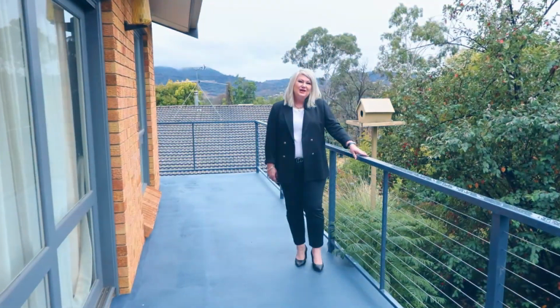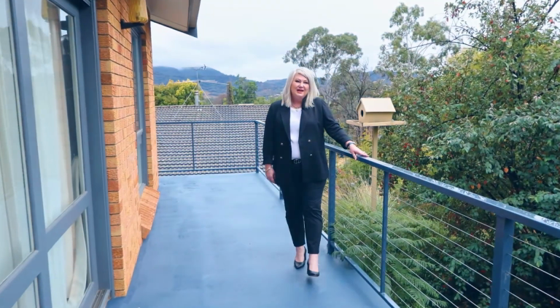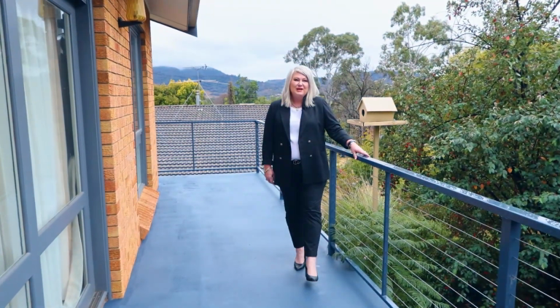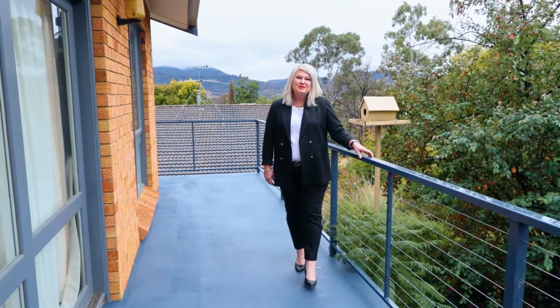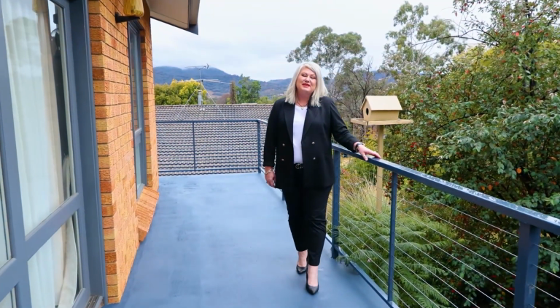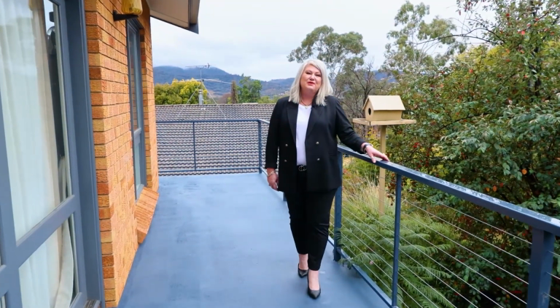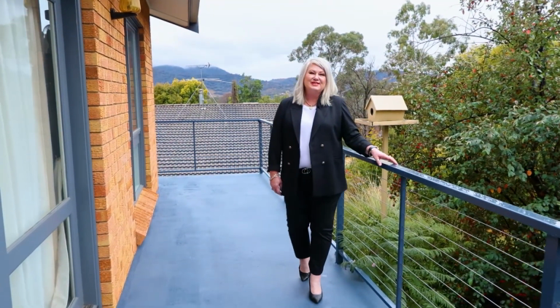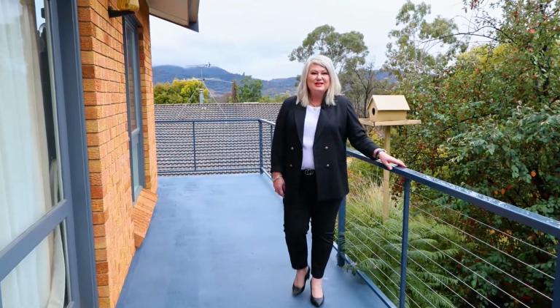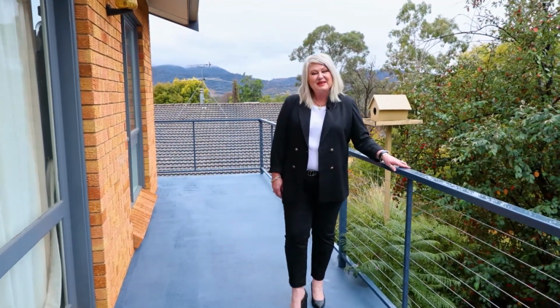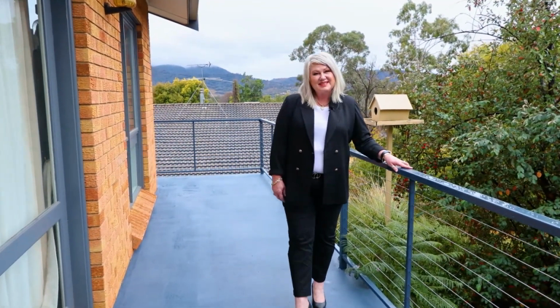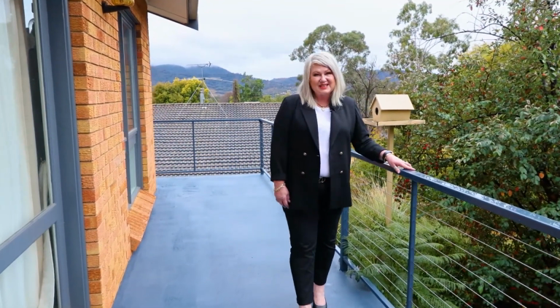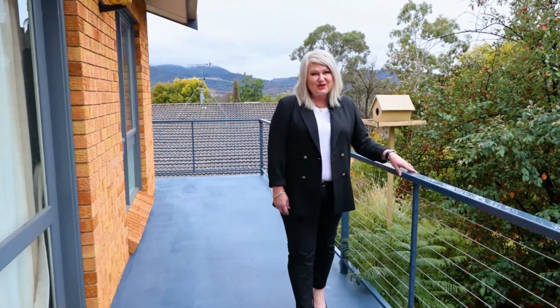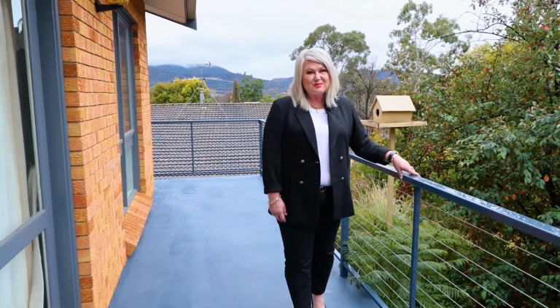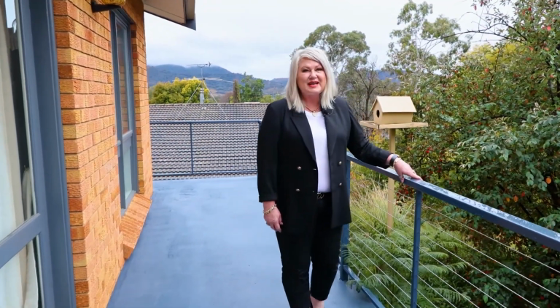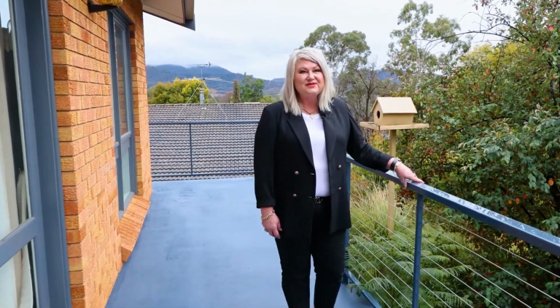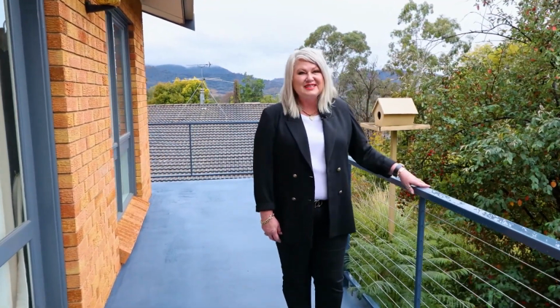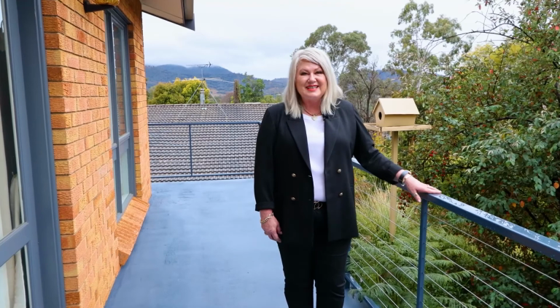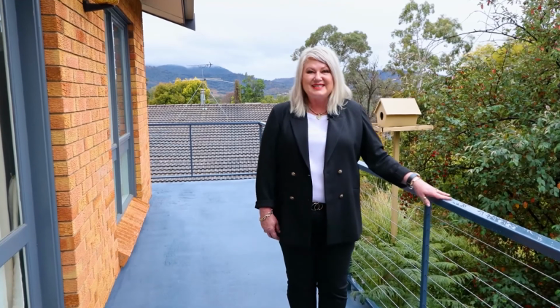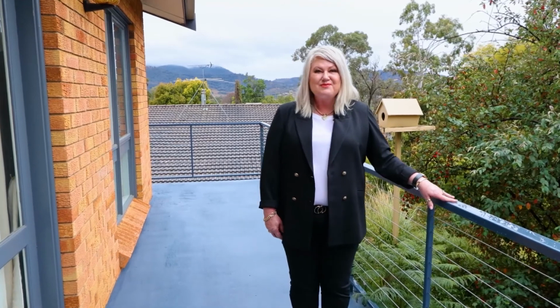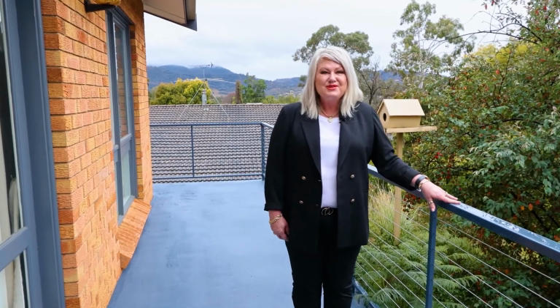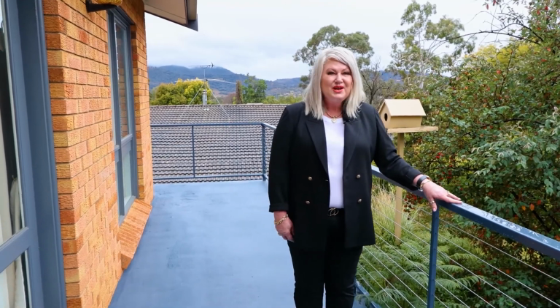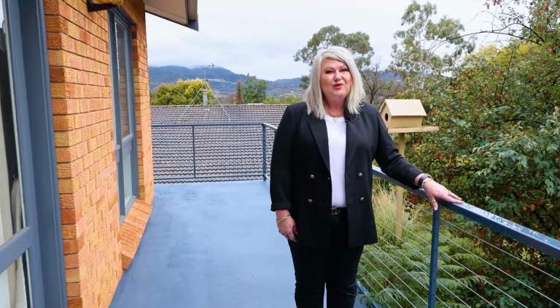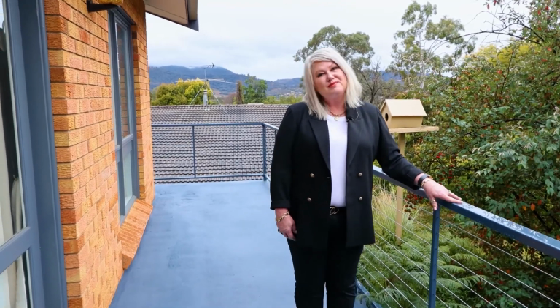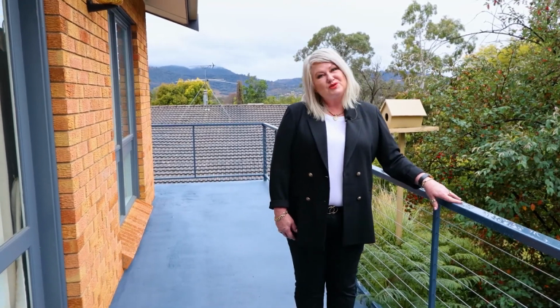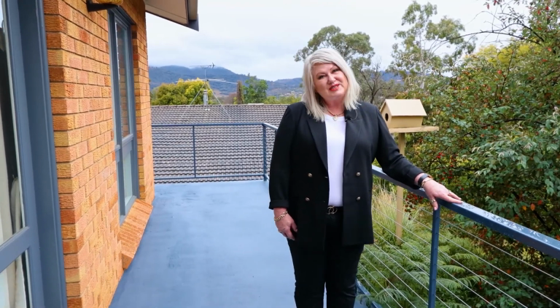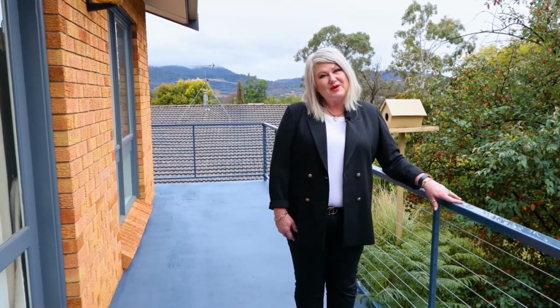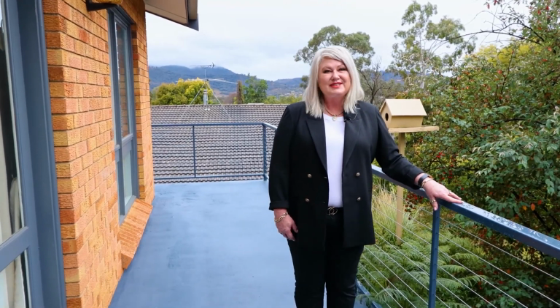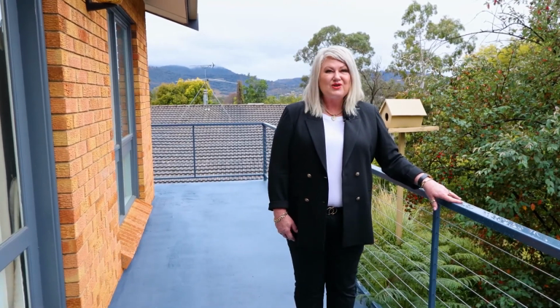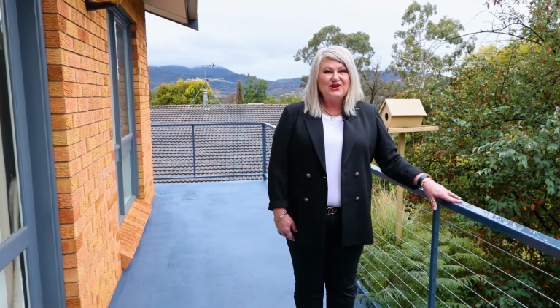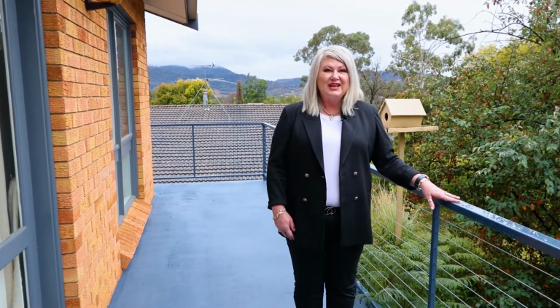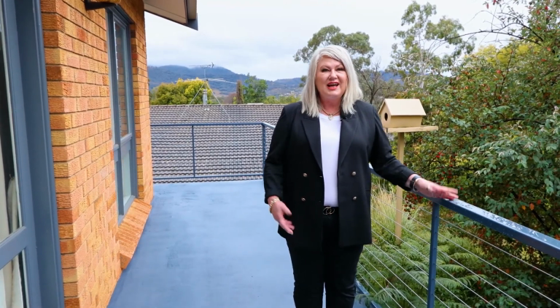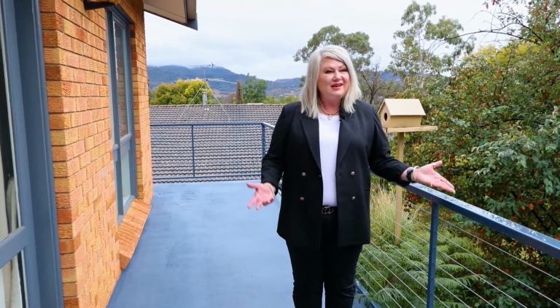Hello perspective purchasers, I'm Lisa Ashcroft, PRD Real Estate, Tamworth. Welcome to 21 Darrell Road, Kalala.